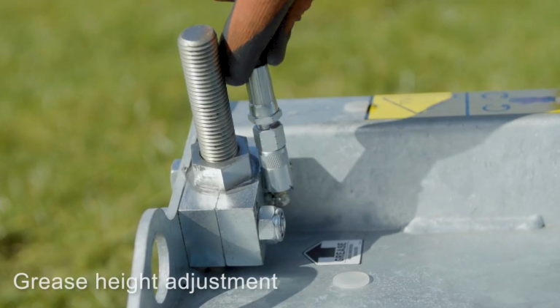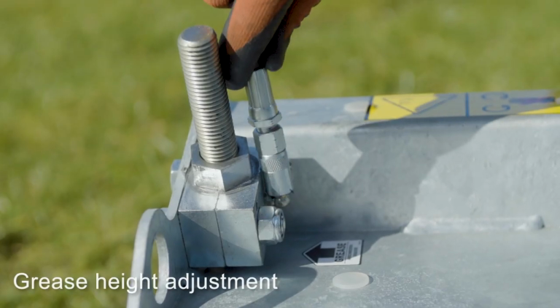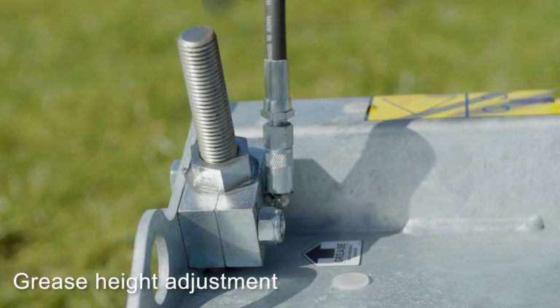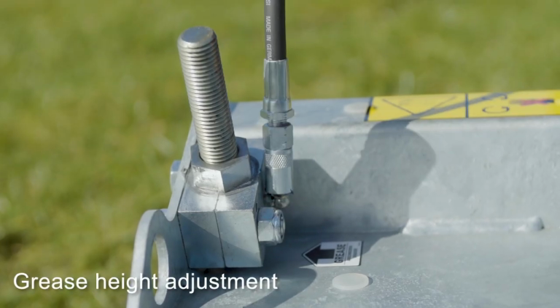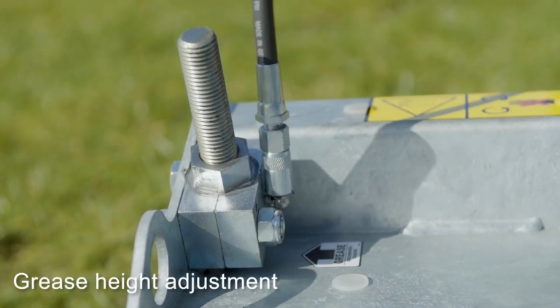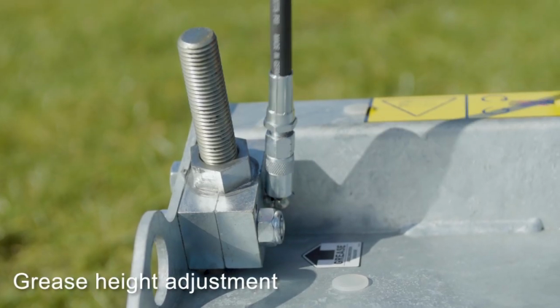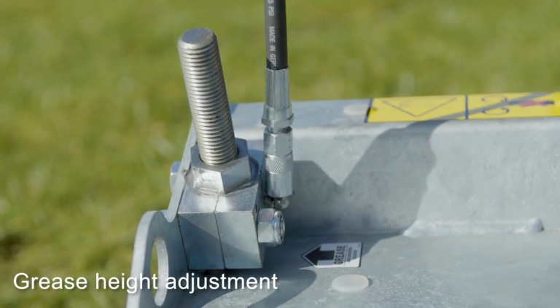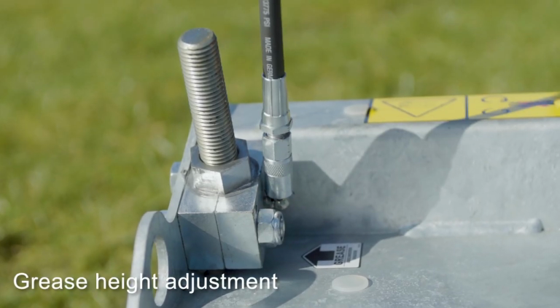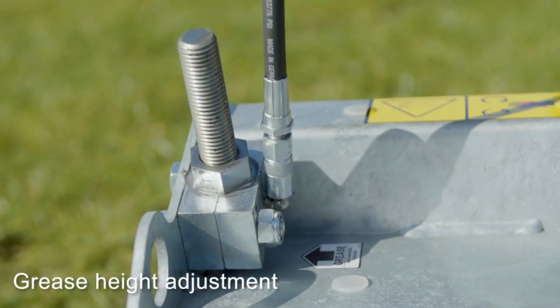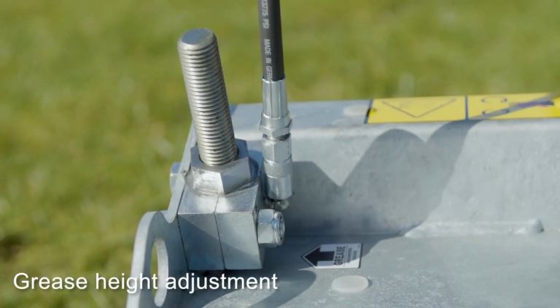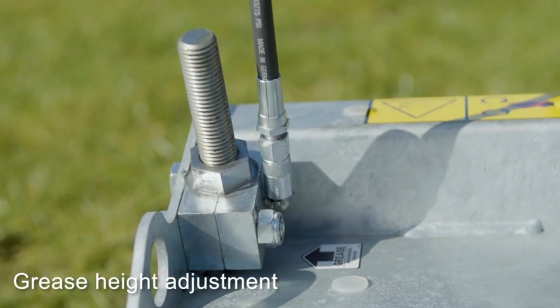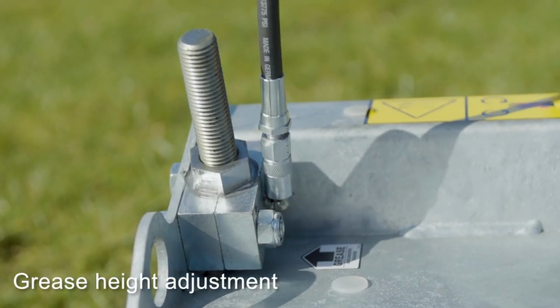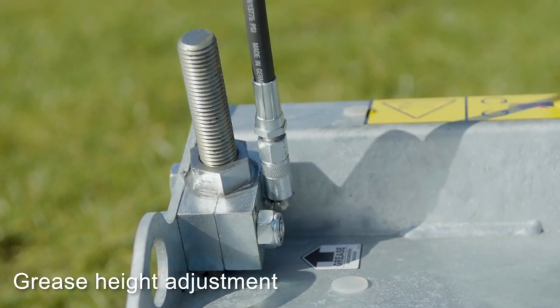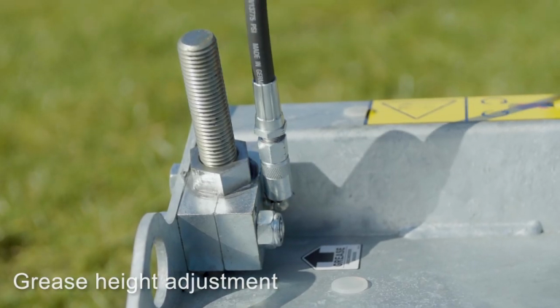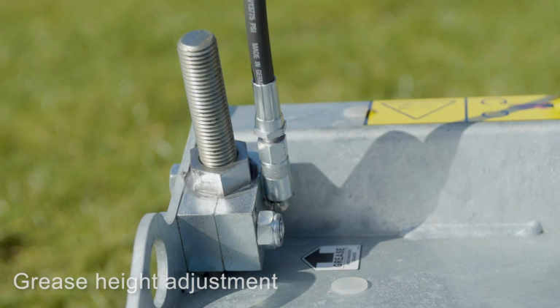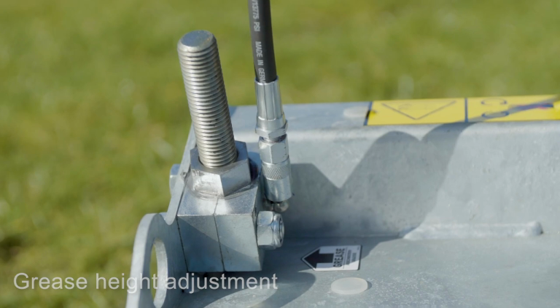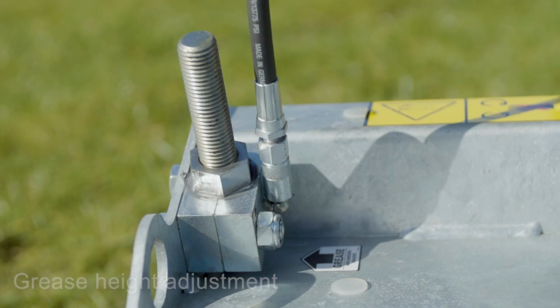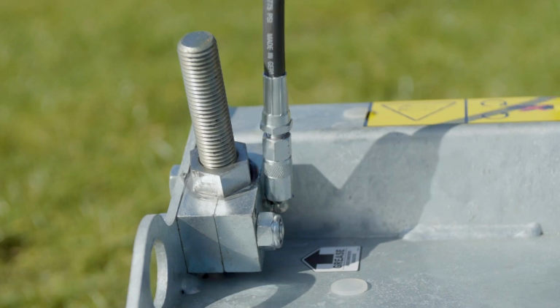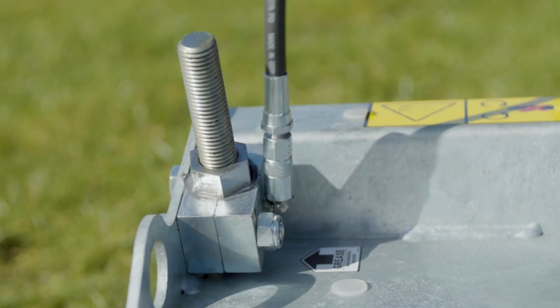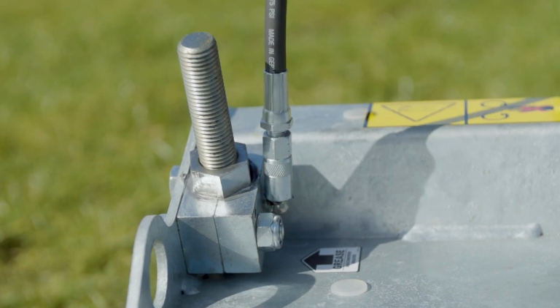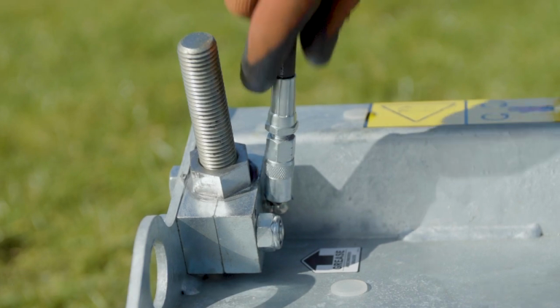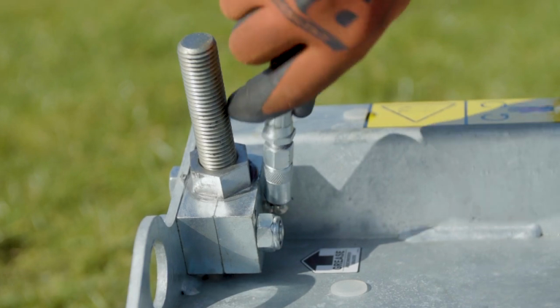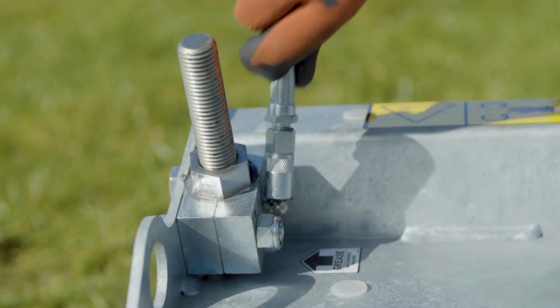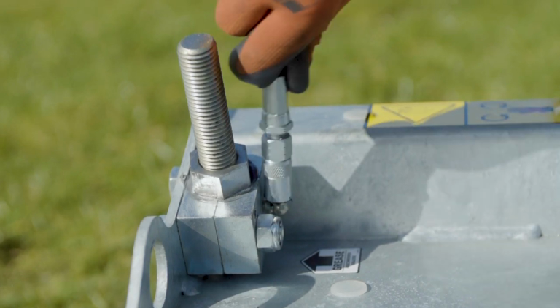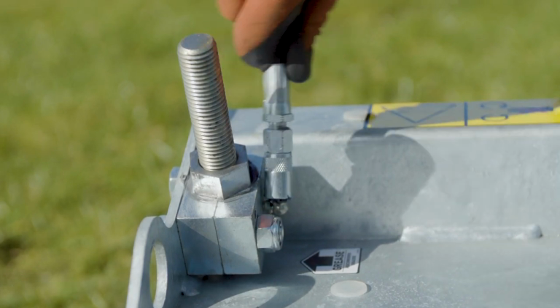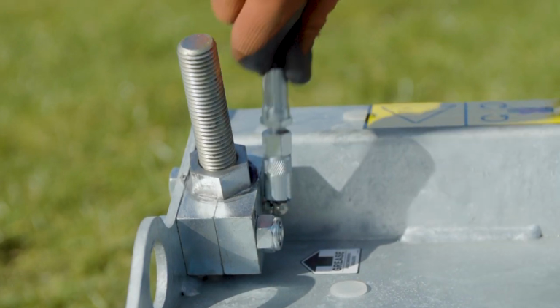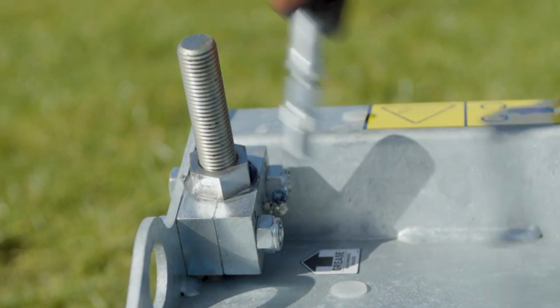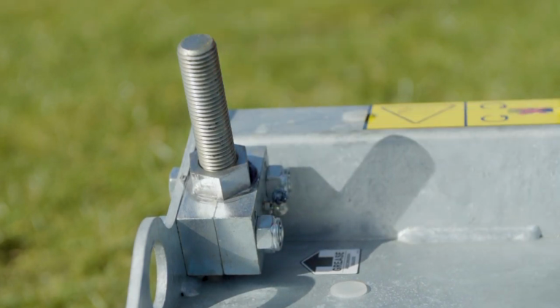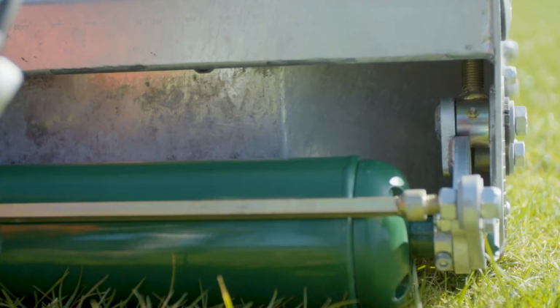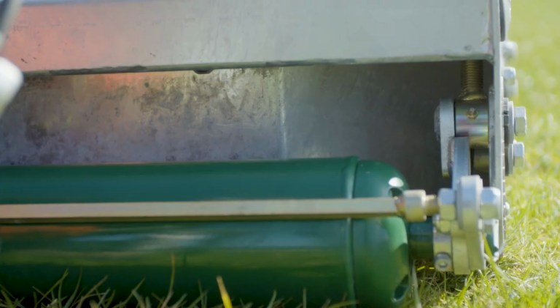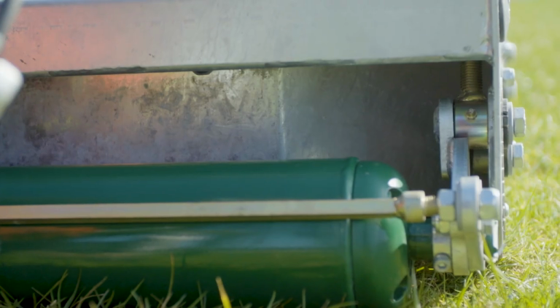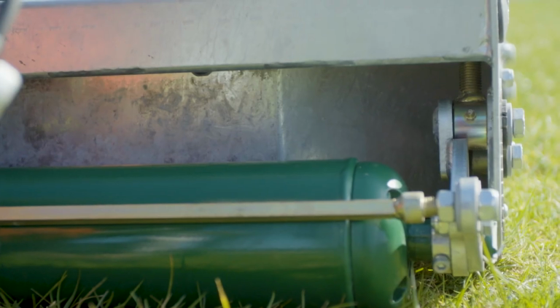Grease the other points according to the user manual. Increase this if working in dusty conditions.